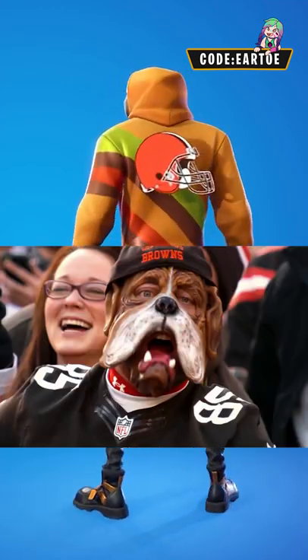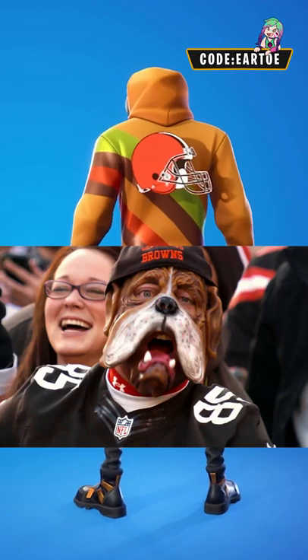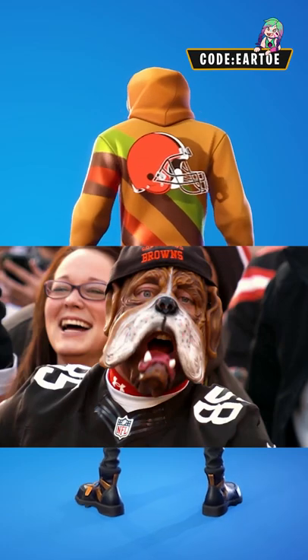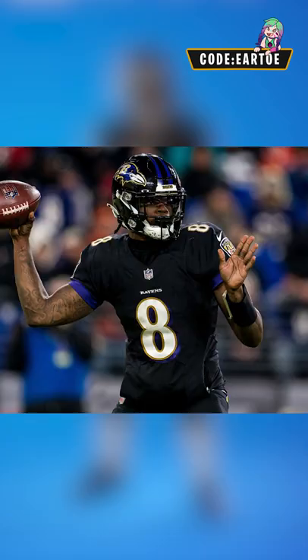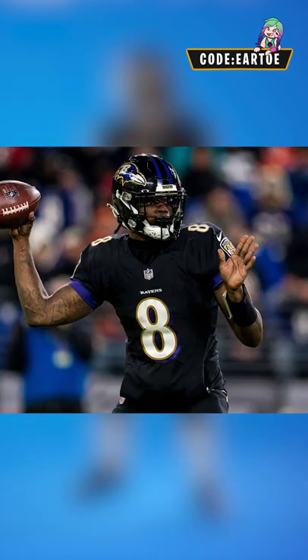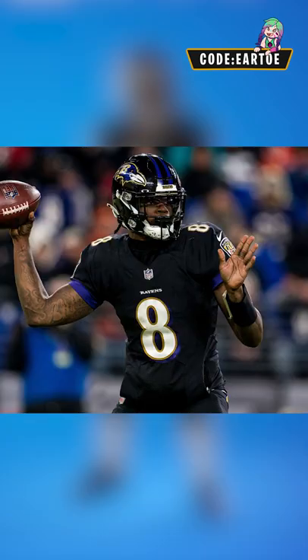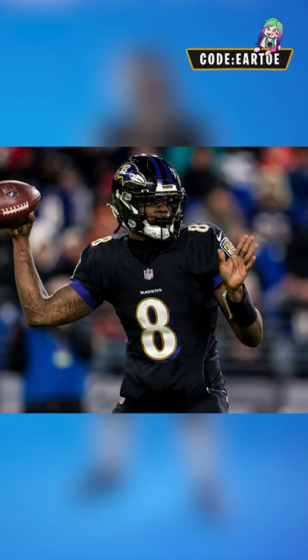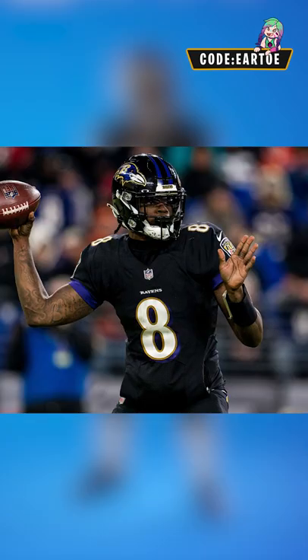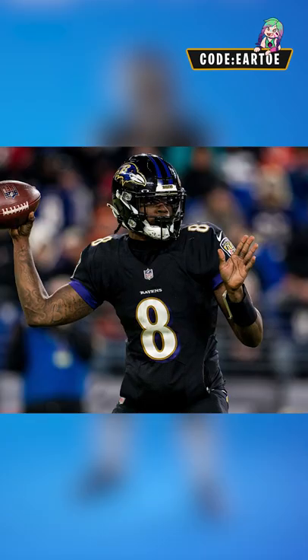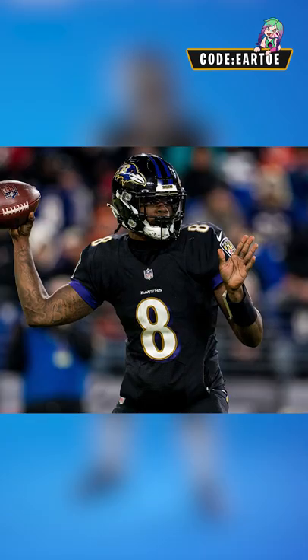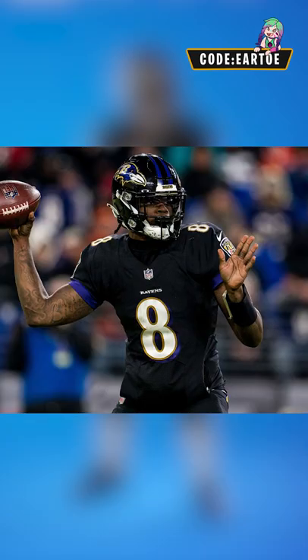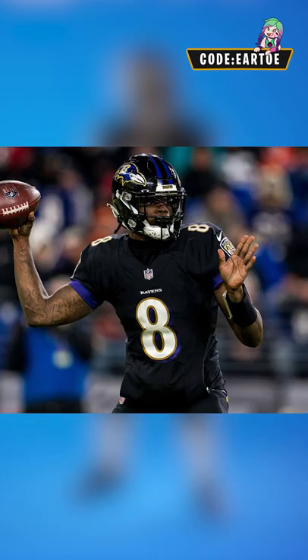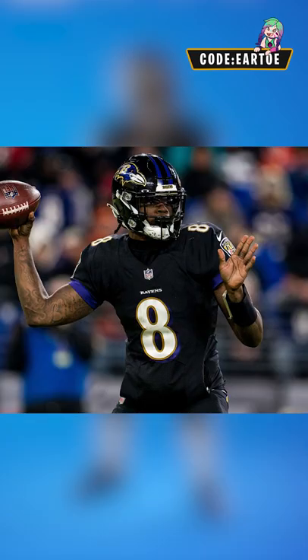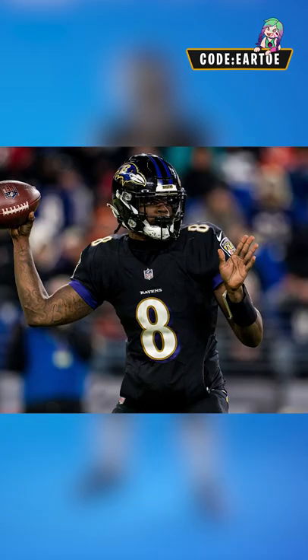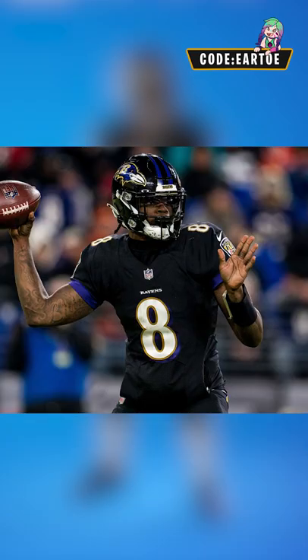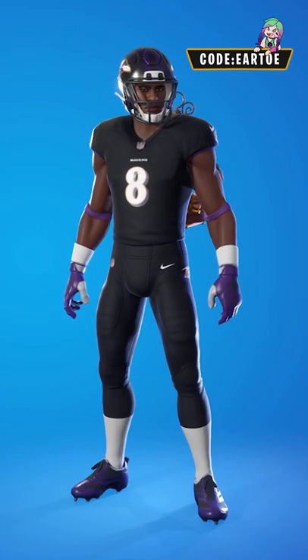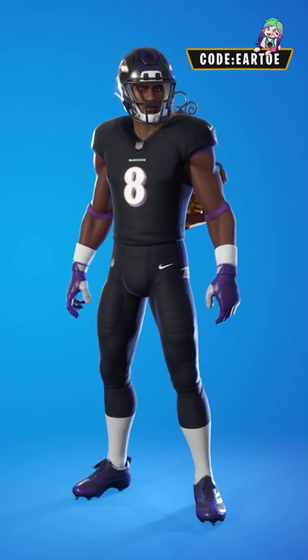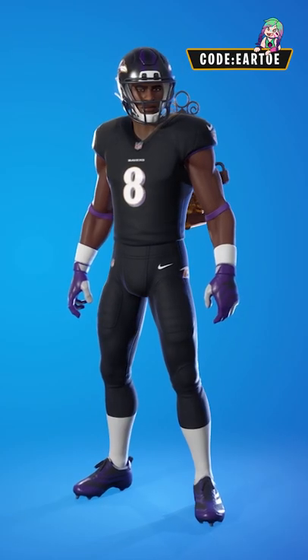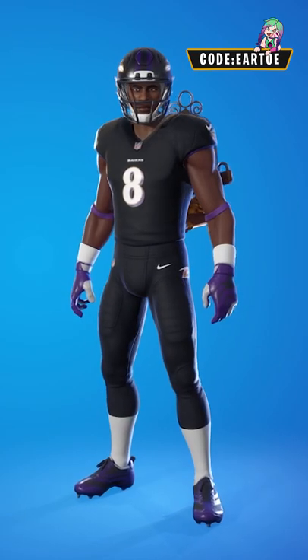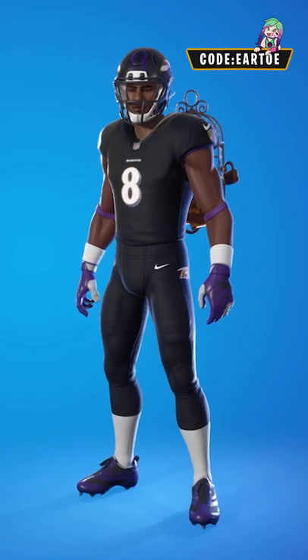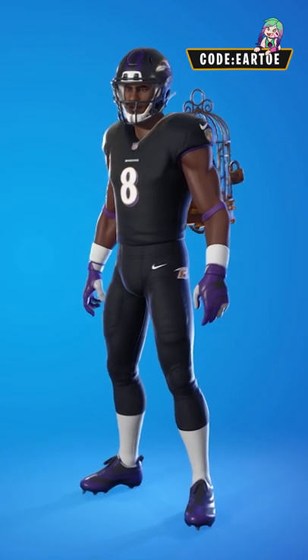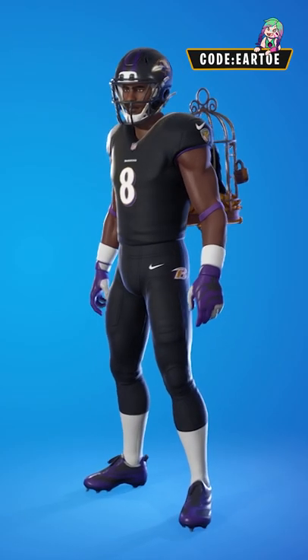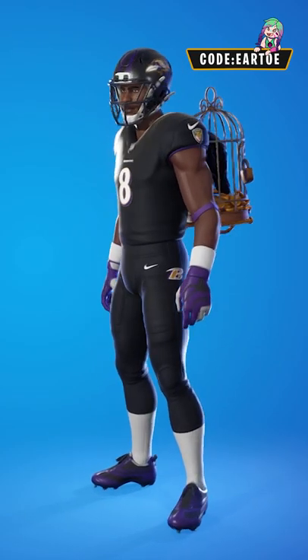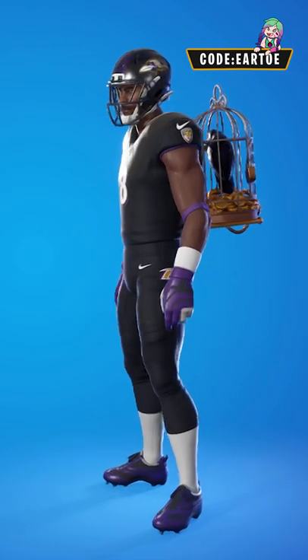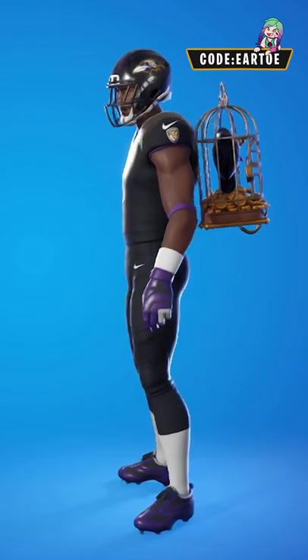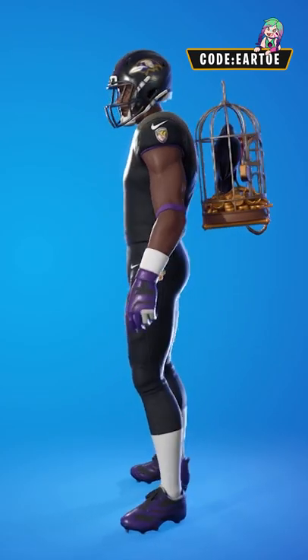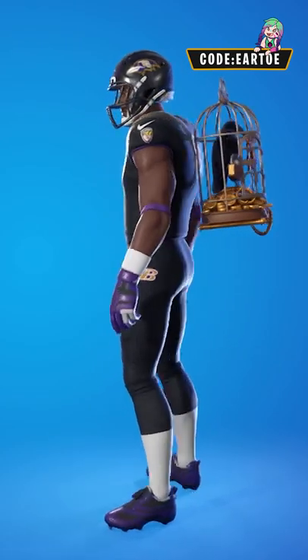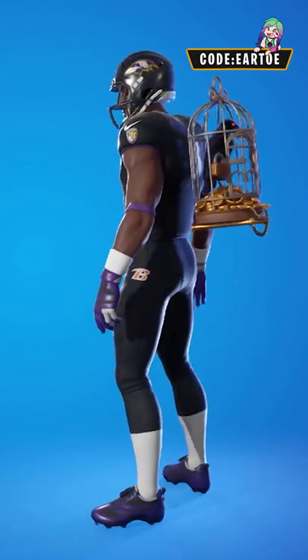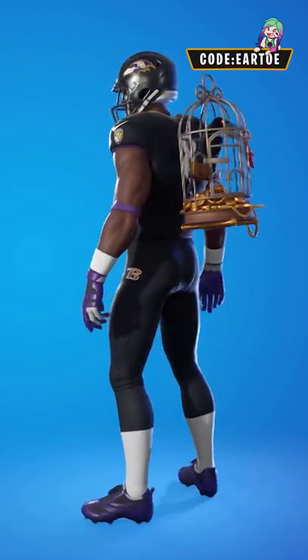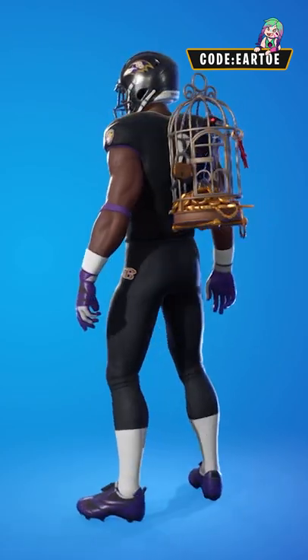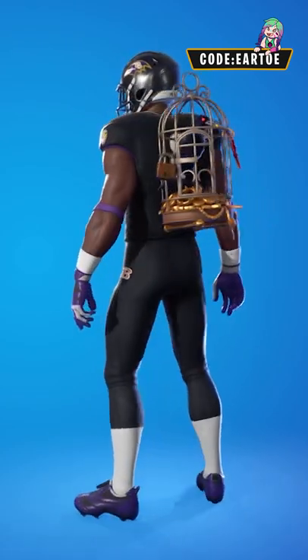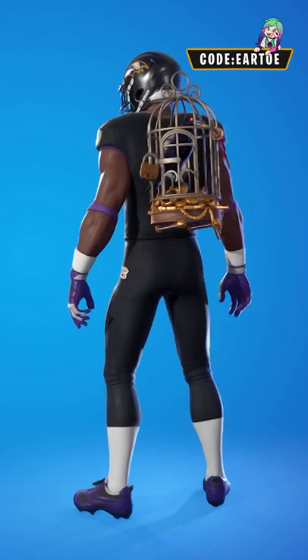For the Baltimore Ravens, we gotta go with number 8 Lamar Jackson, and I'm adding the auric backplane, which is way too perfect.